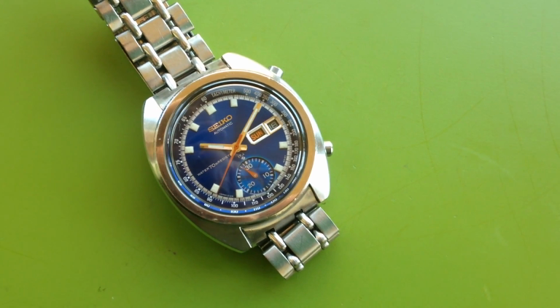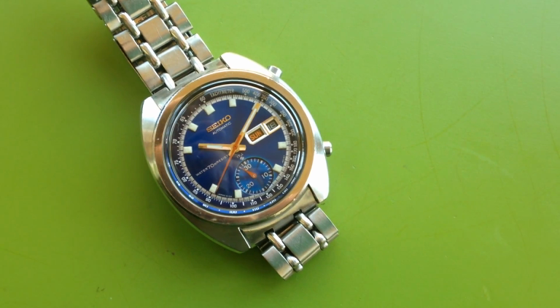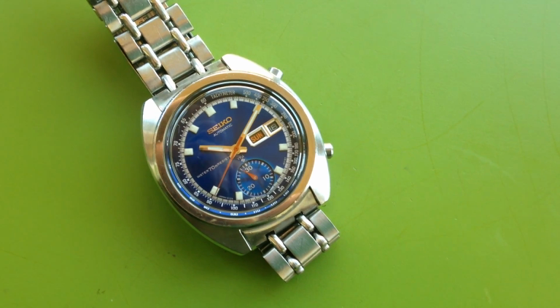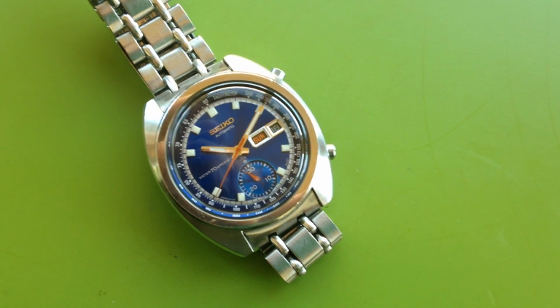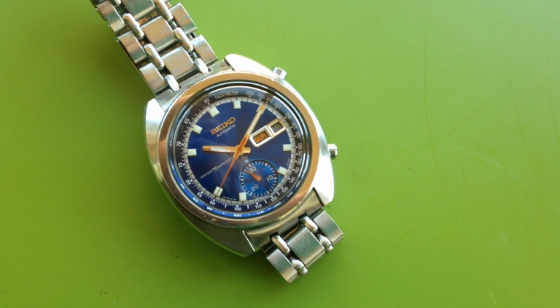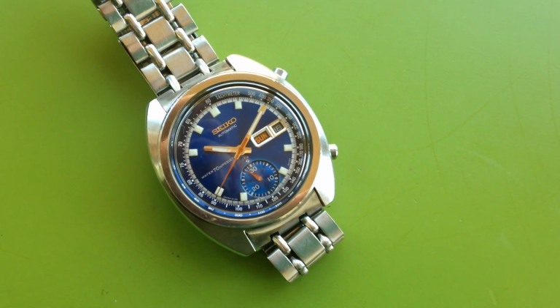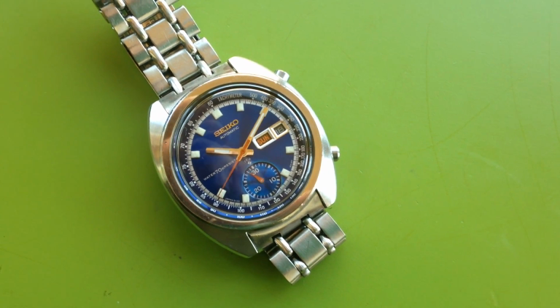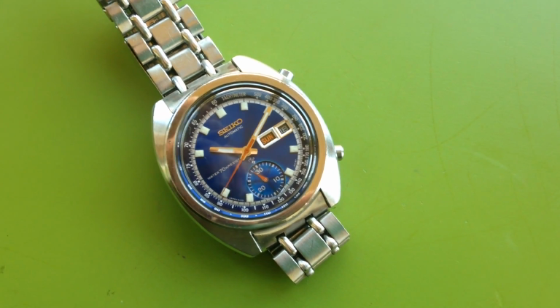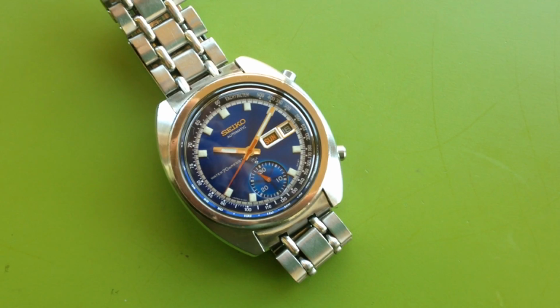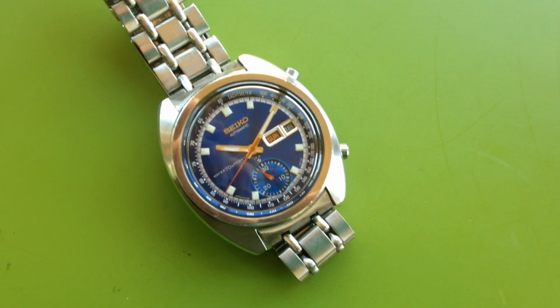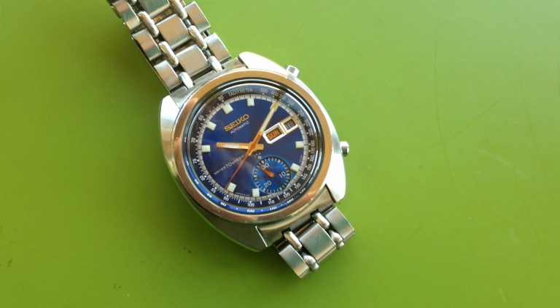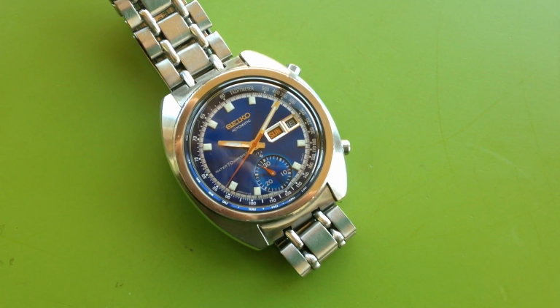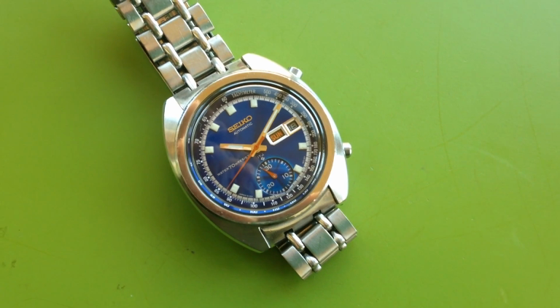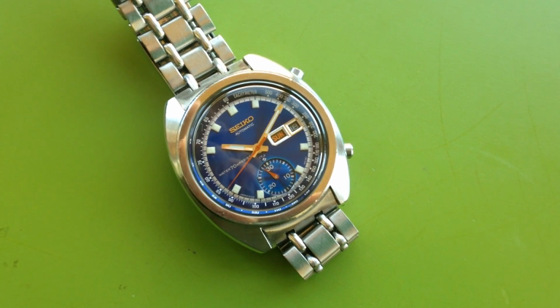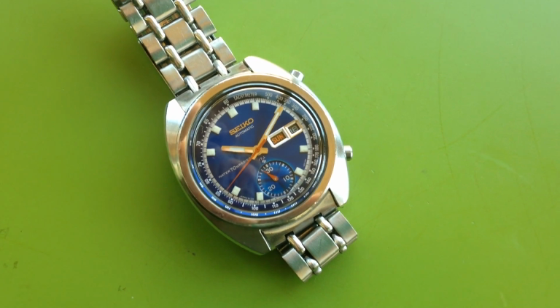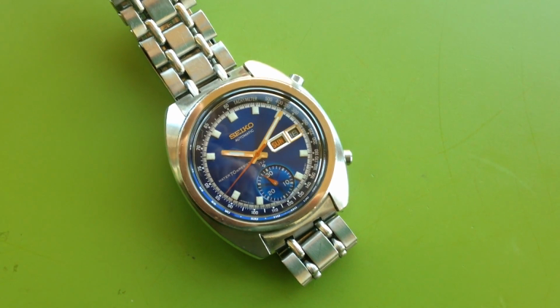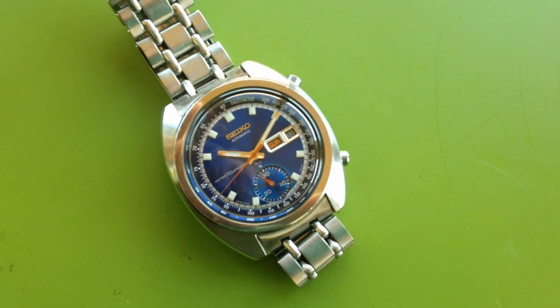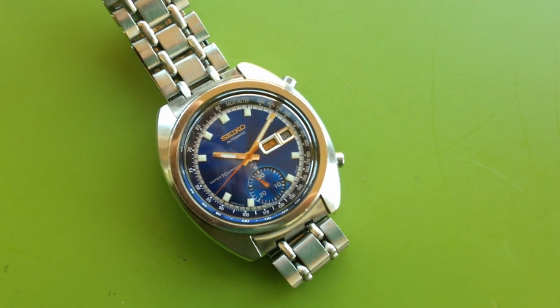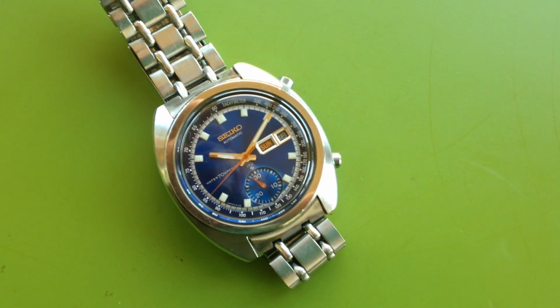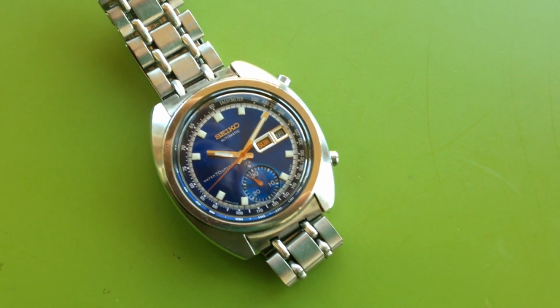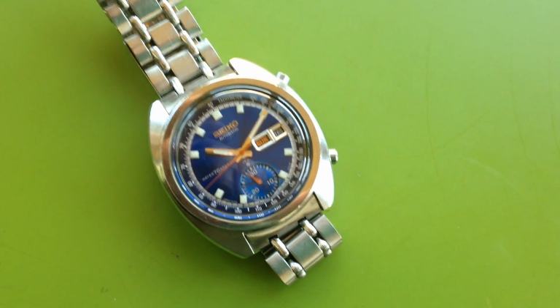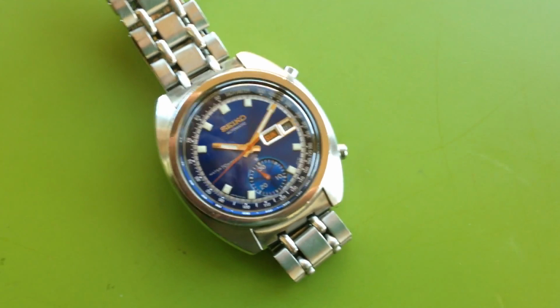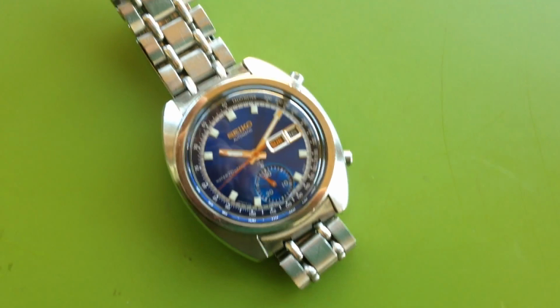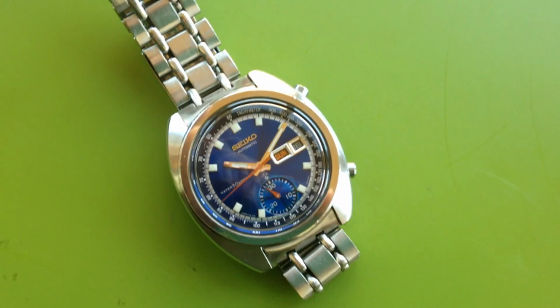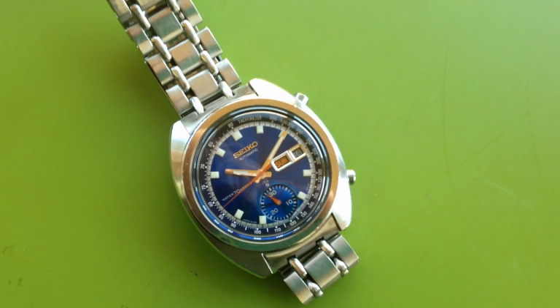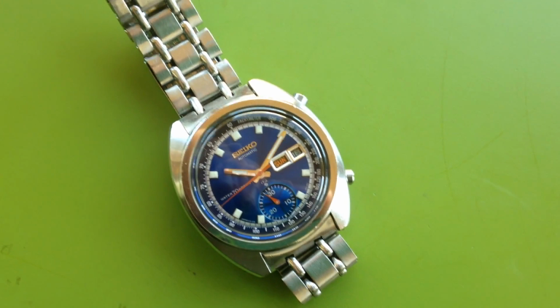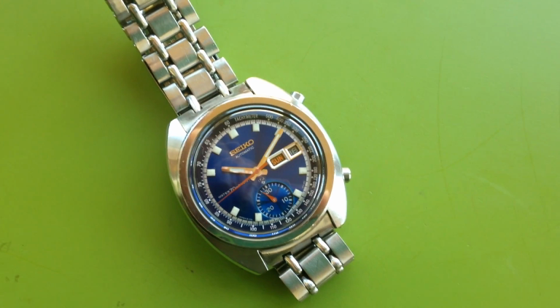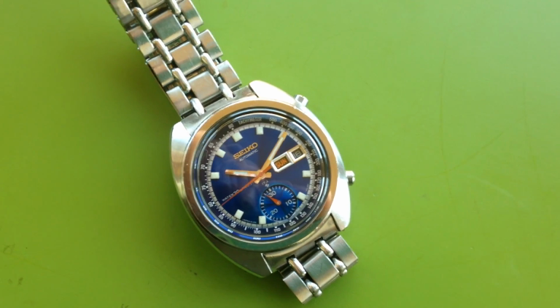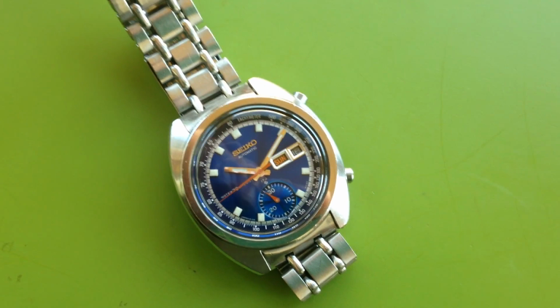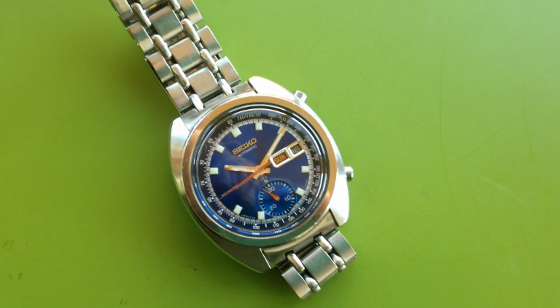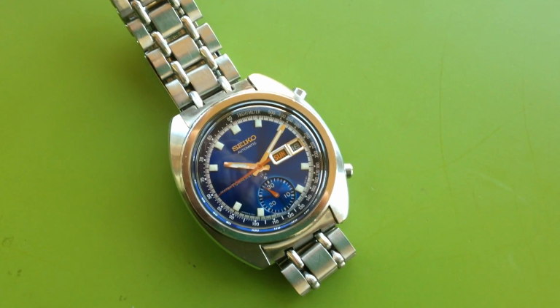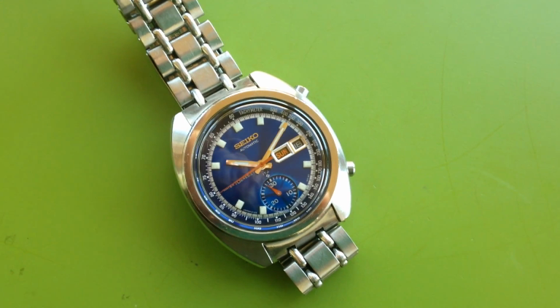And it snaps very nicely to zero, just as it should. The numbers are excellent.